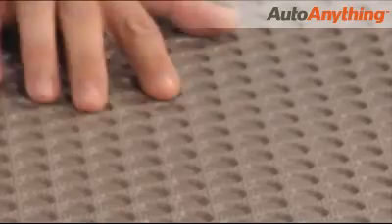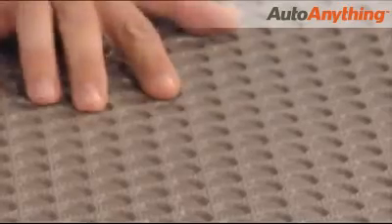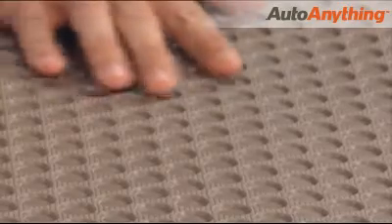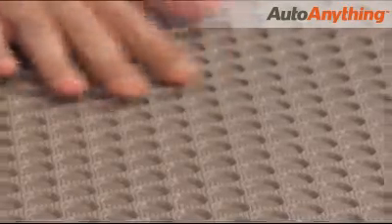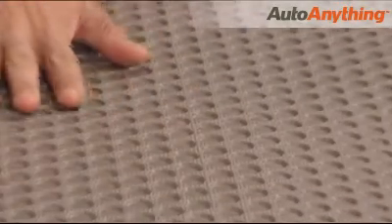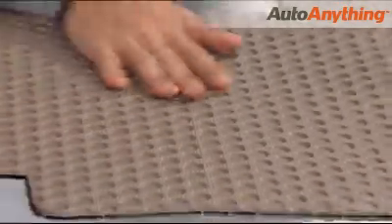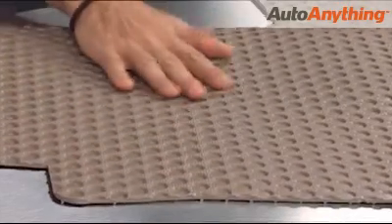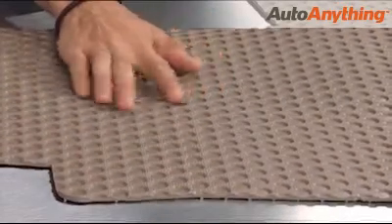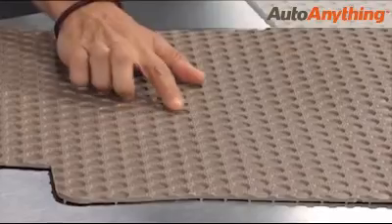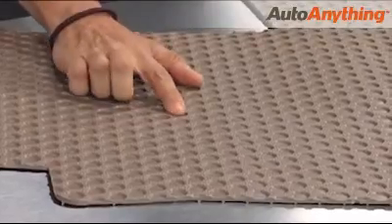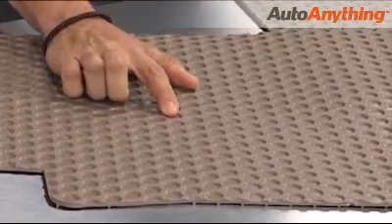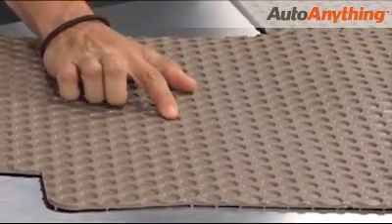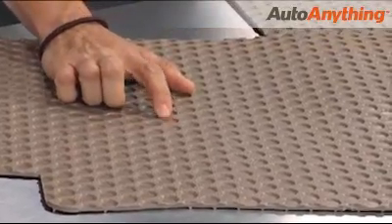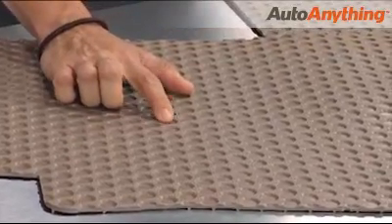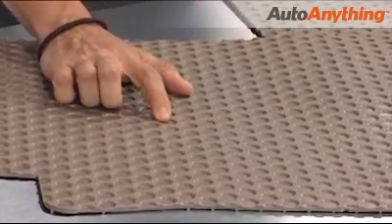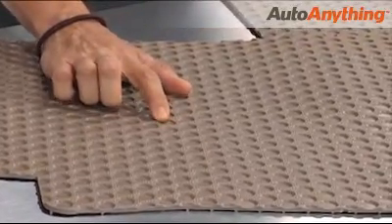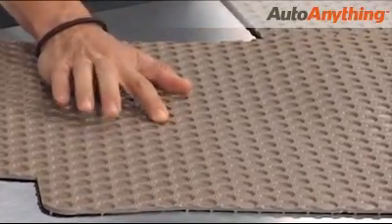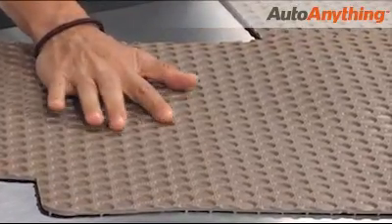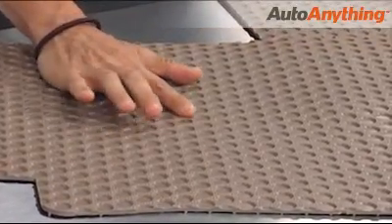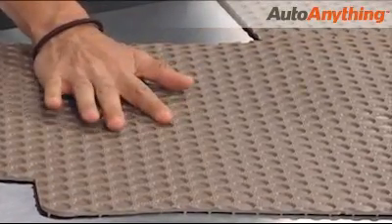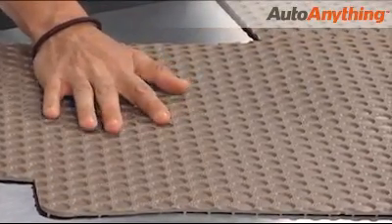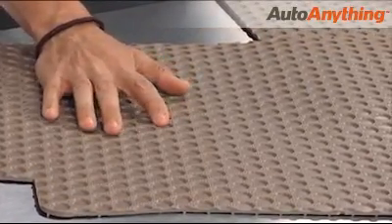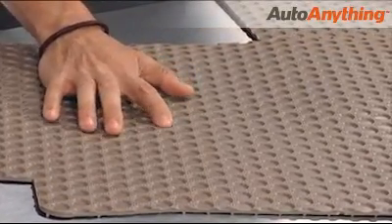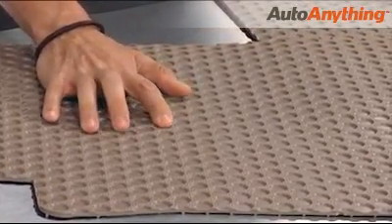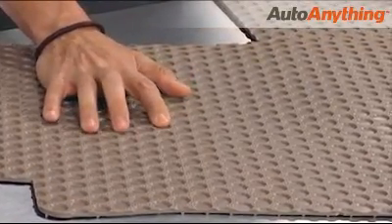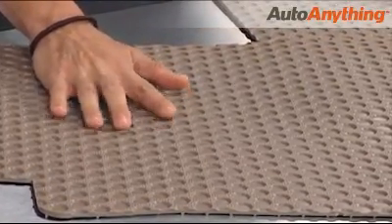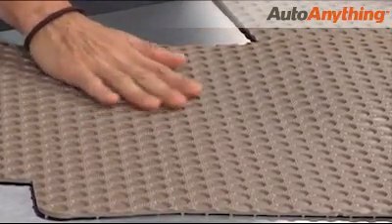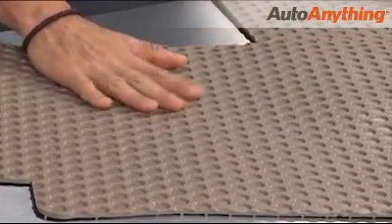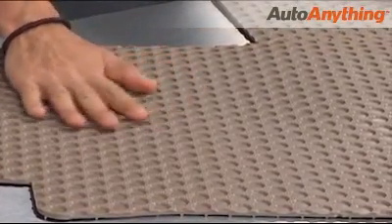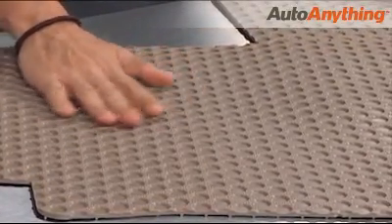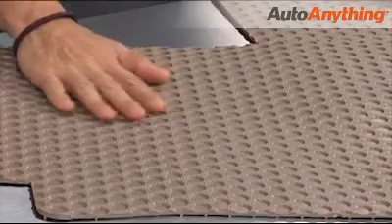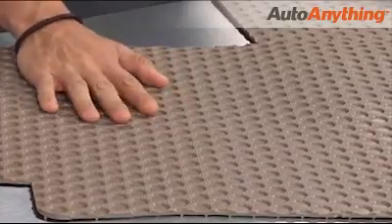Cleaning these mats is easy thanks to durable rubber material. Just remove them from your vehicle and simply spray the muck off with a hose.